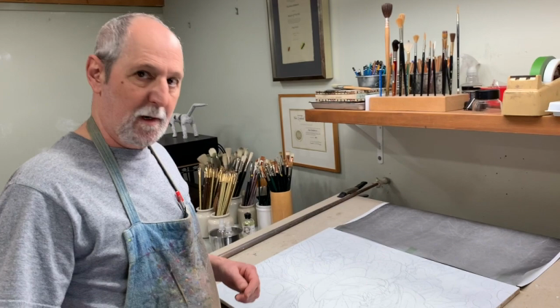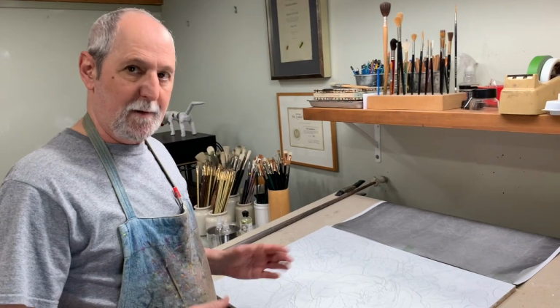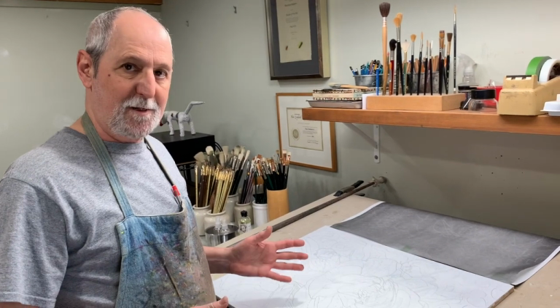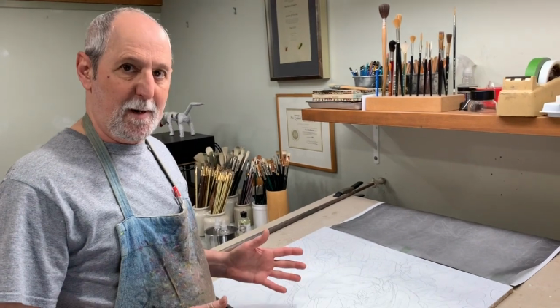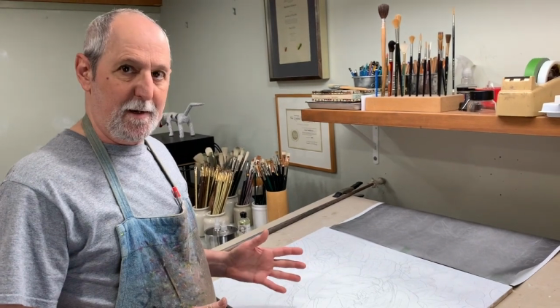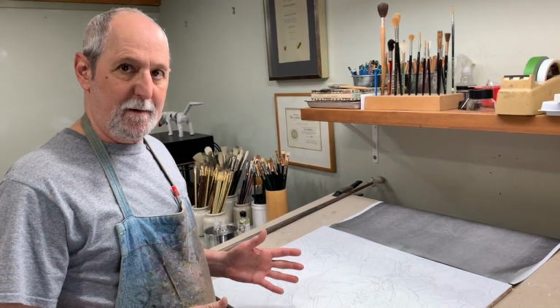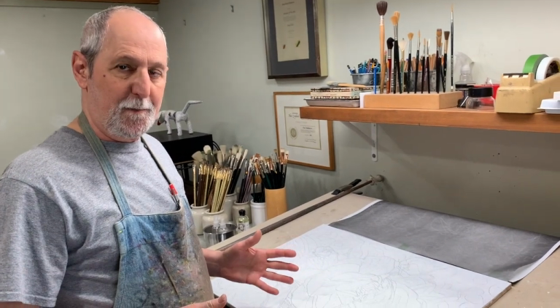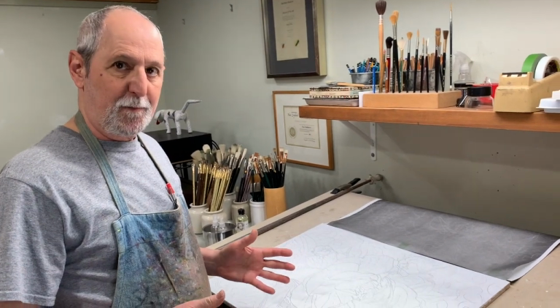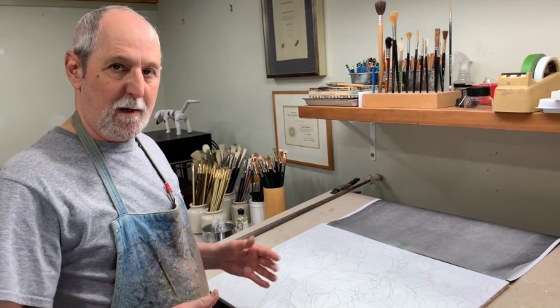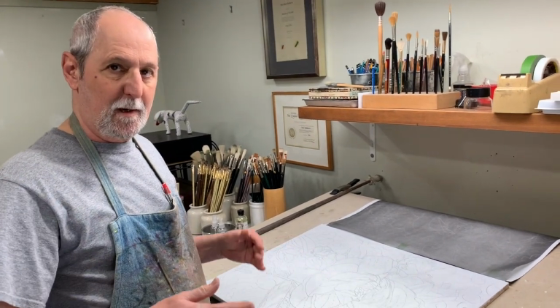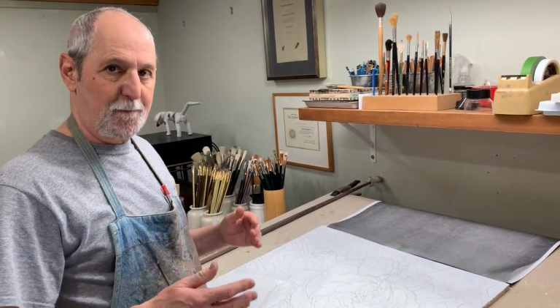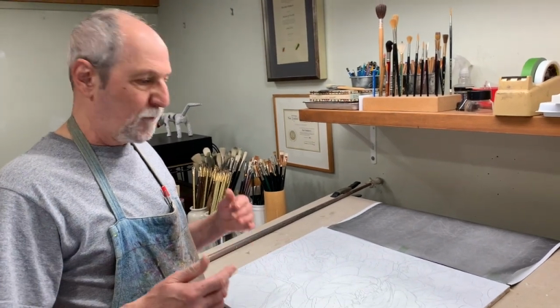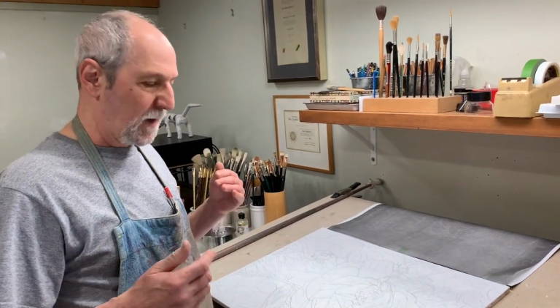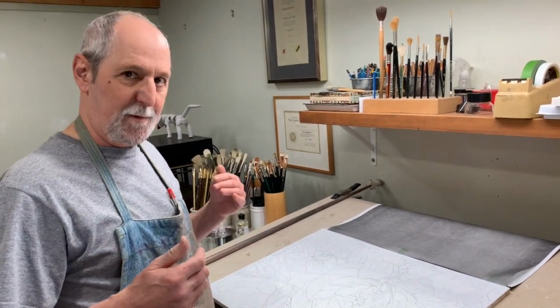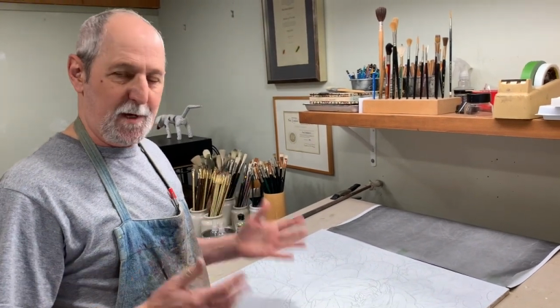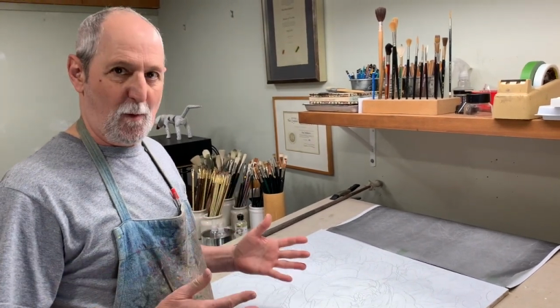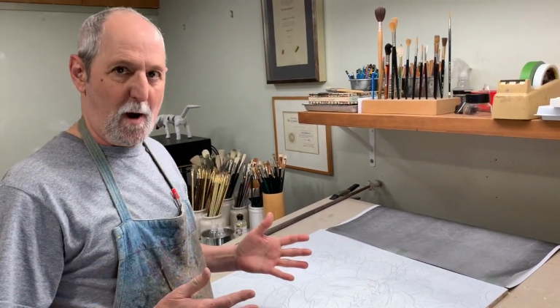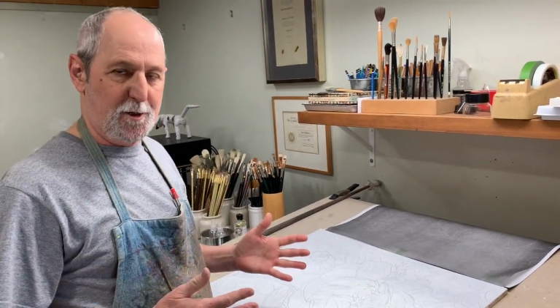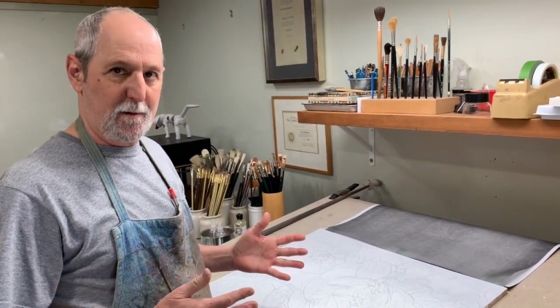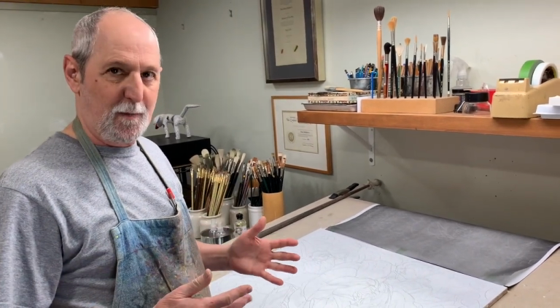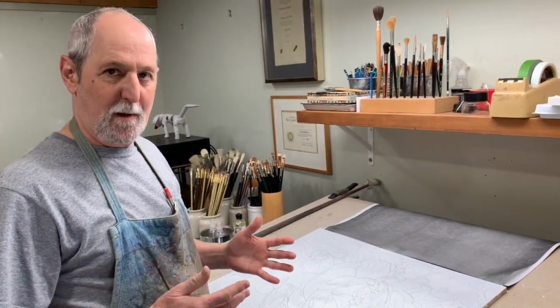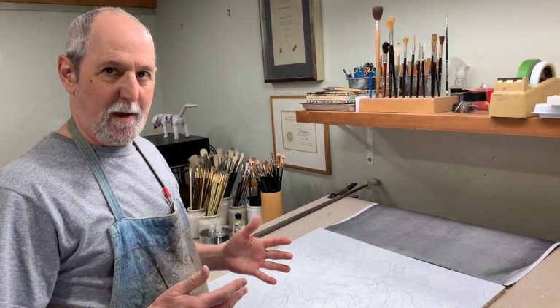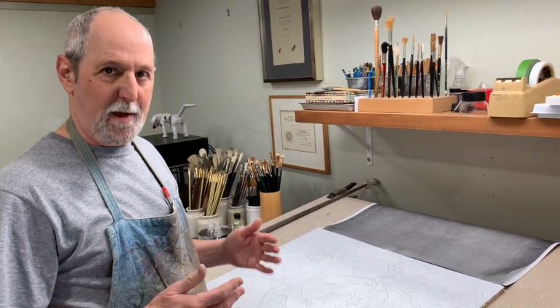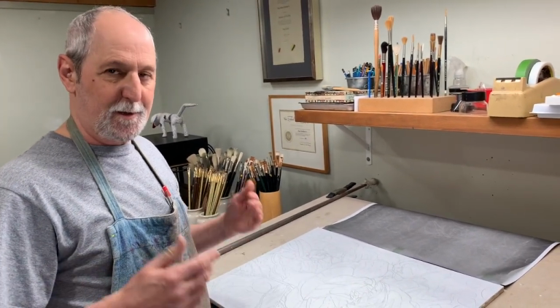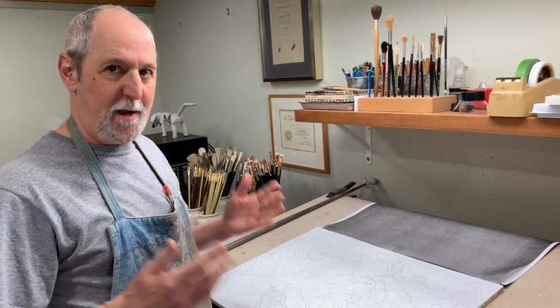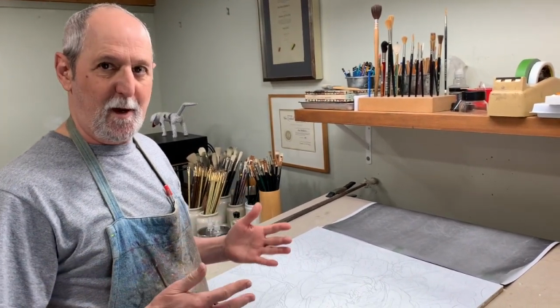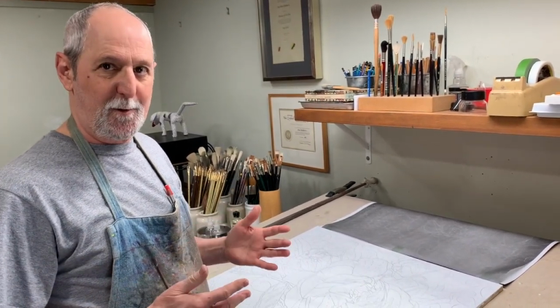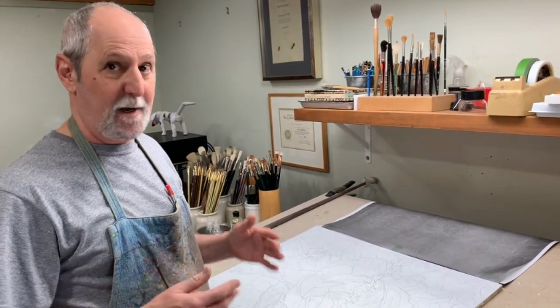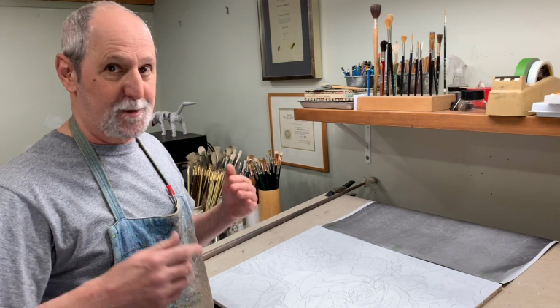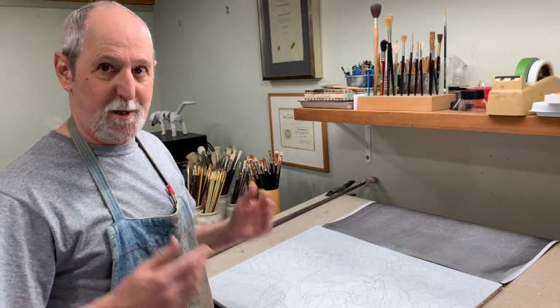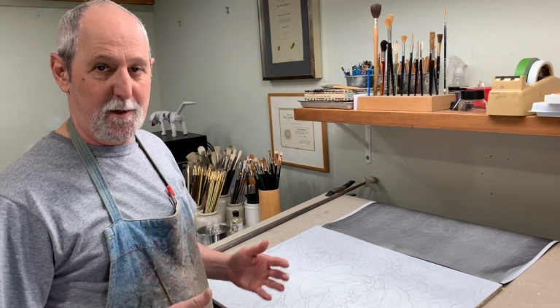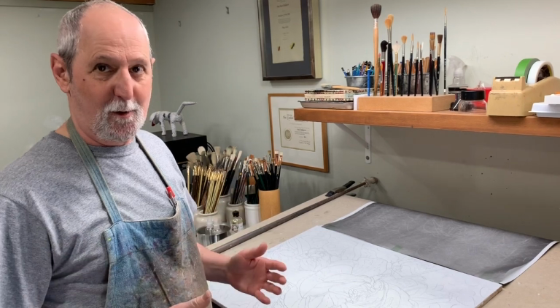That's about it. Thanks for watching. And stay healthy and stay indoors.